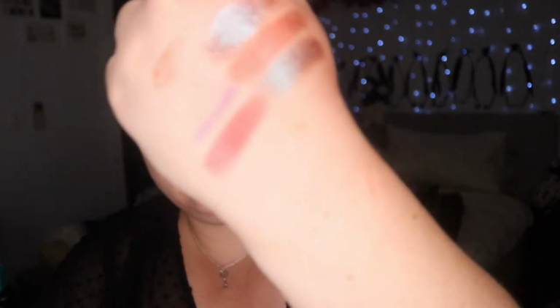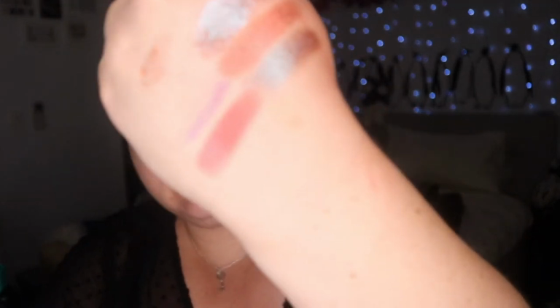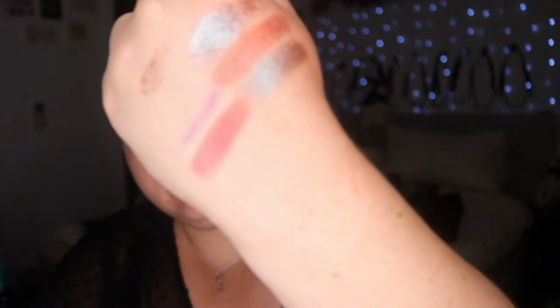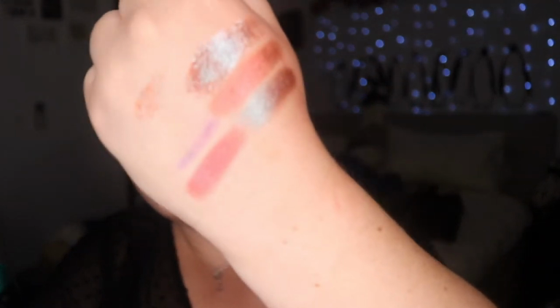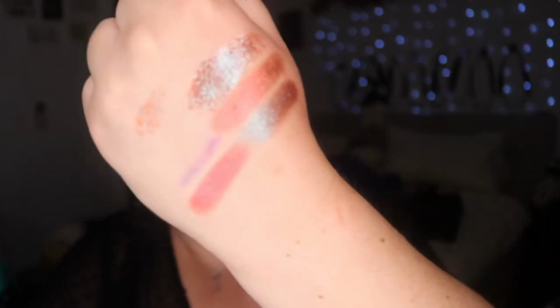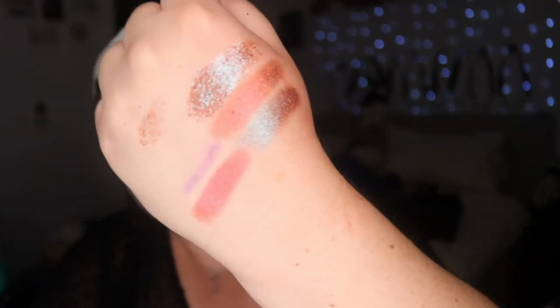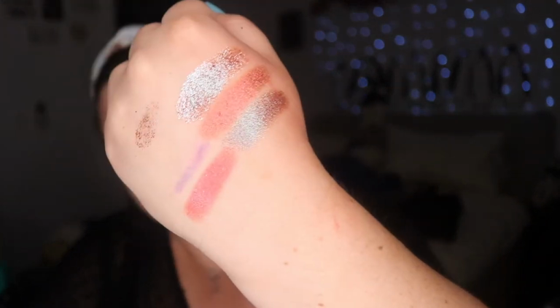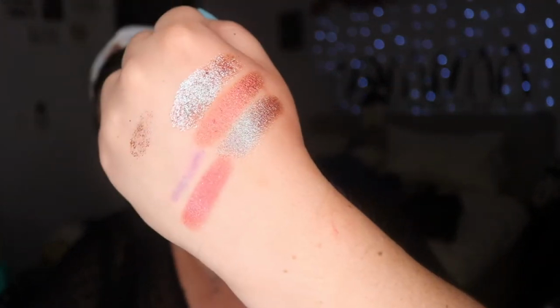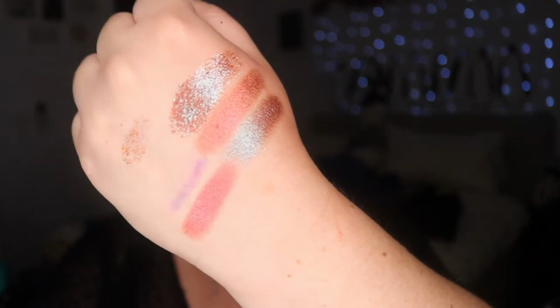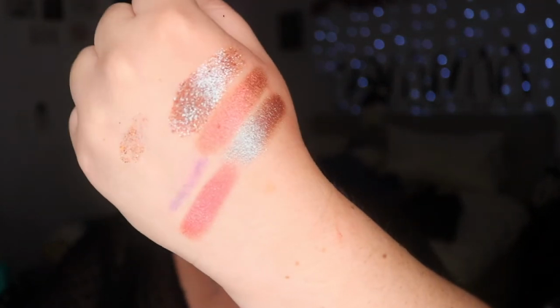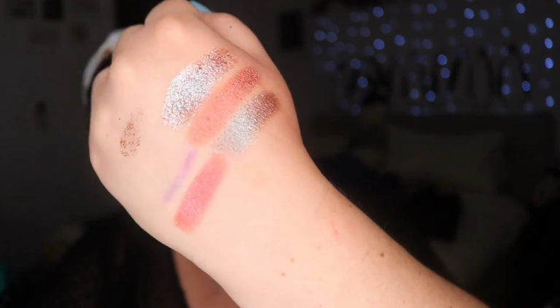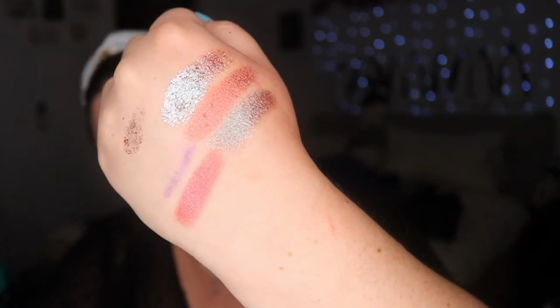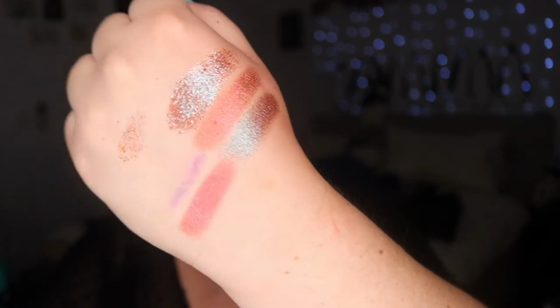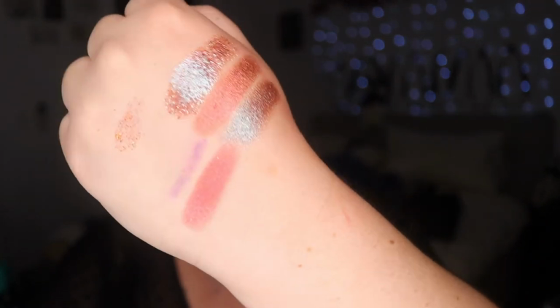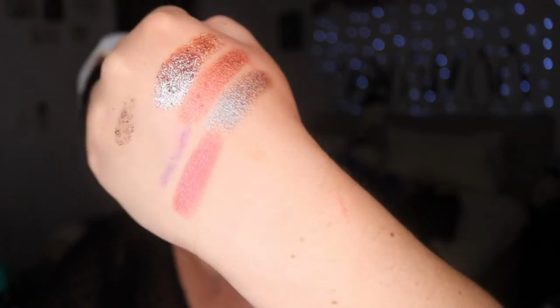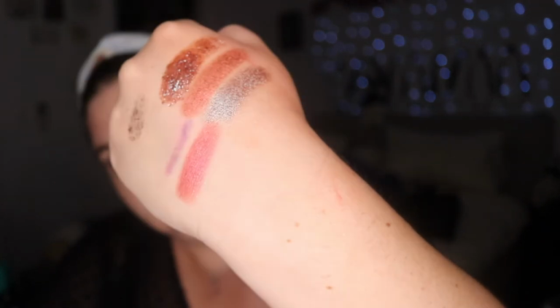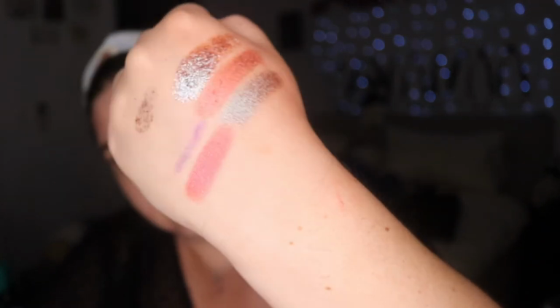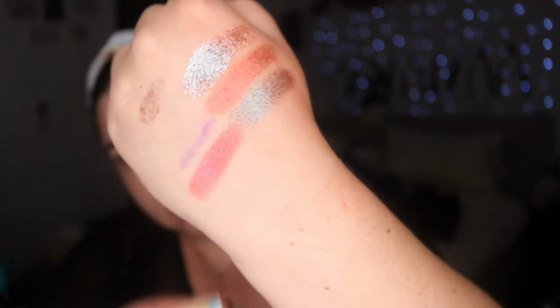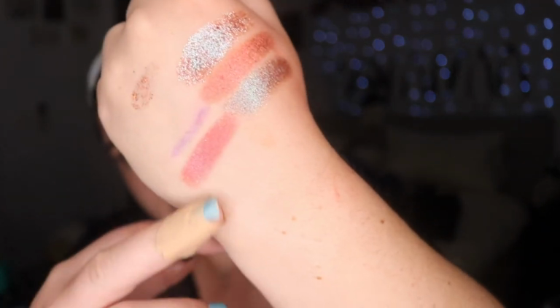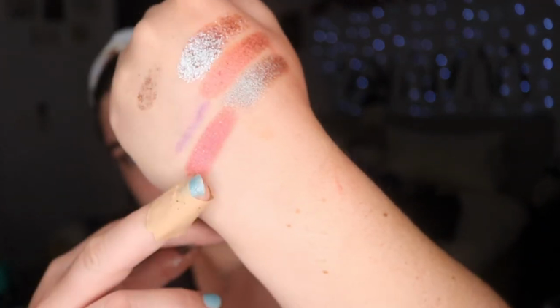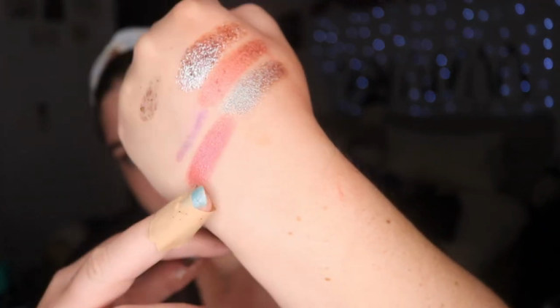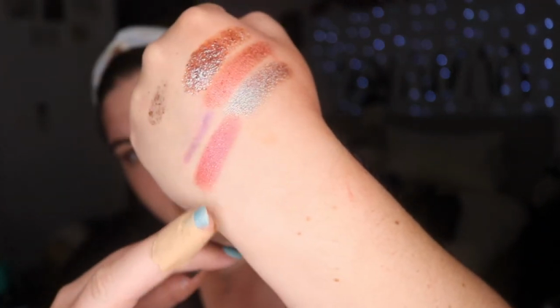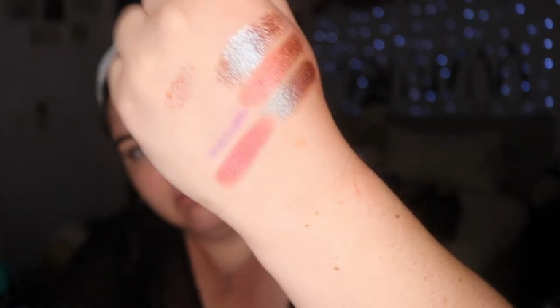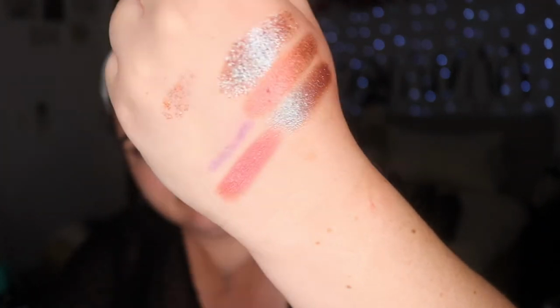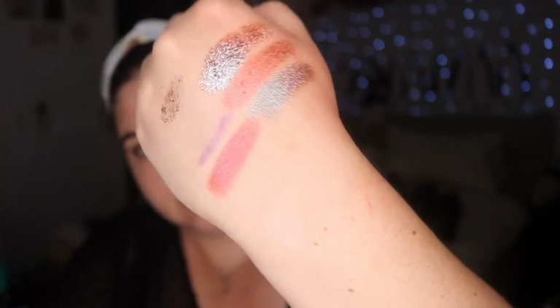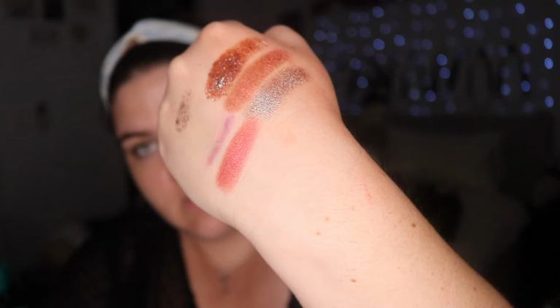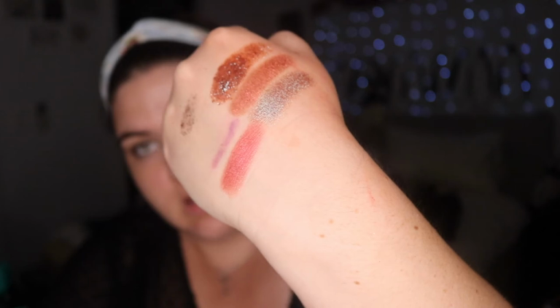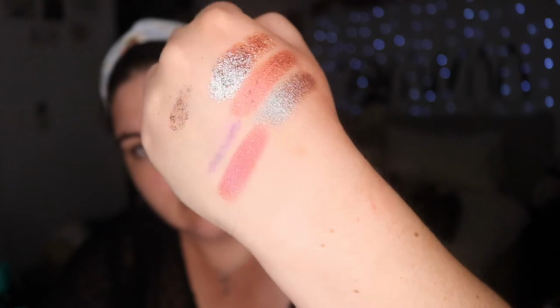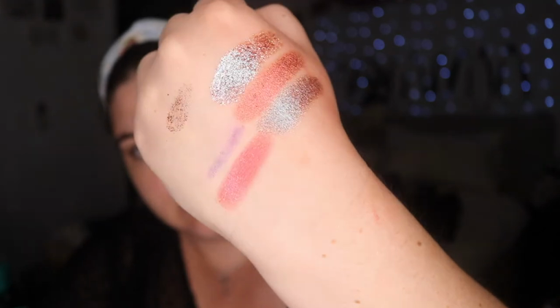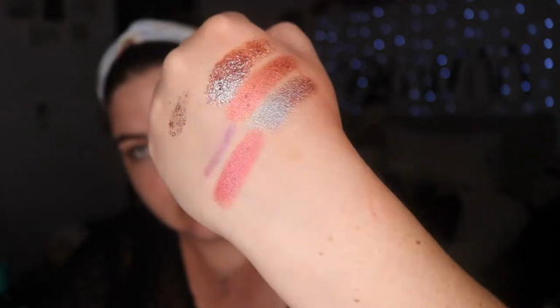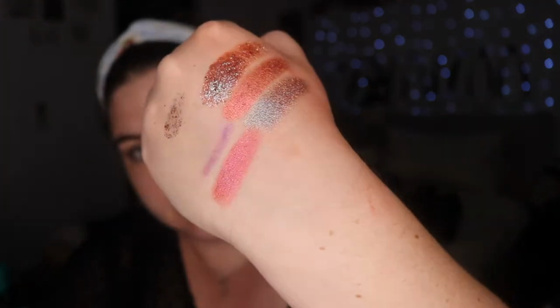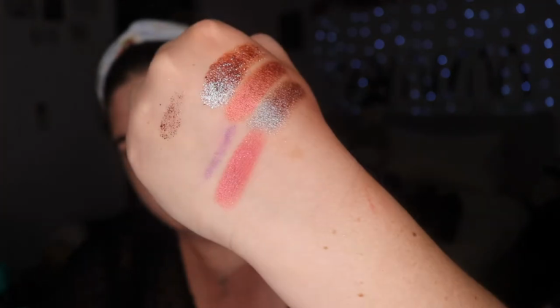I was curious about the swatch, and it's this one down here, and it just looks beautiful.